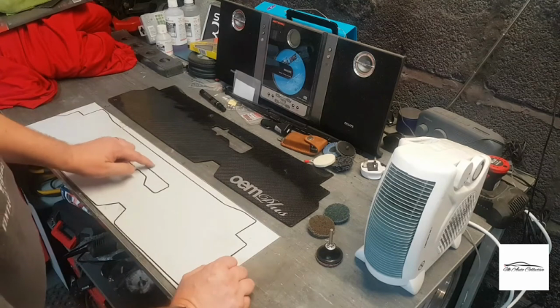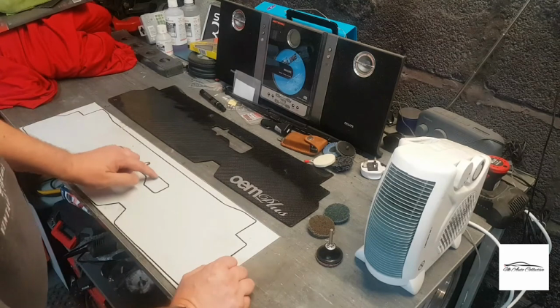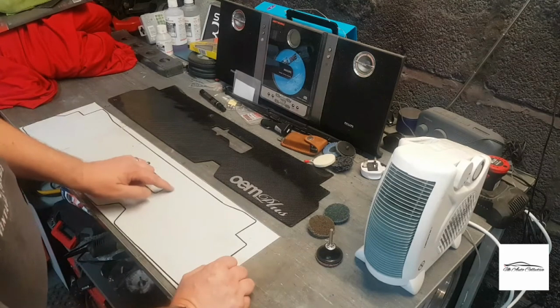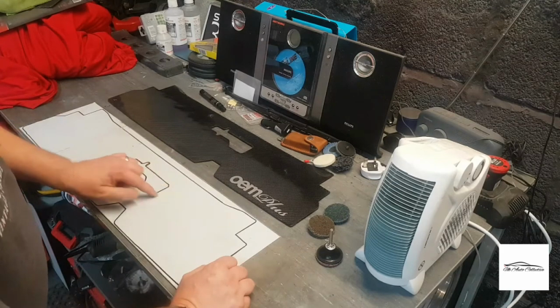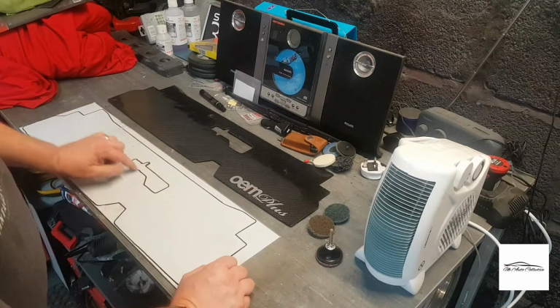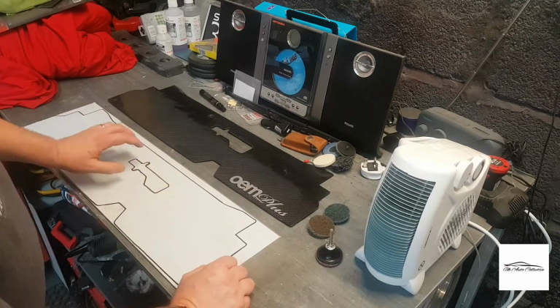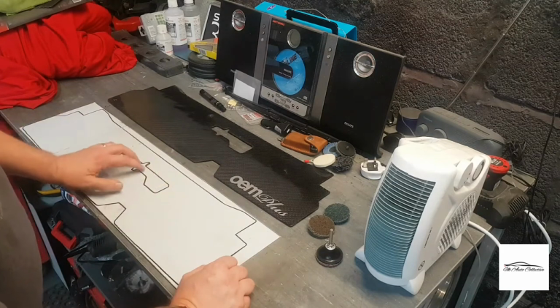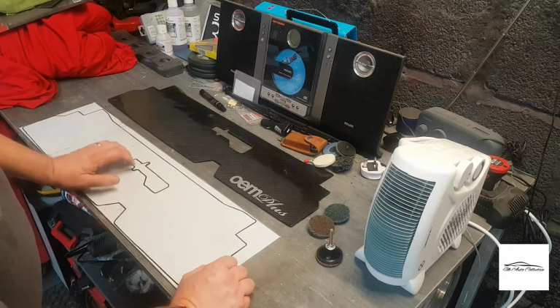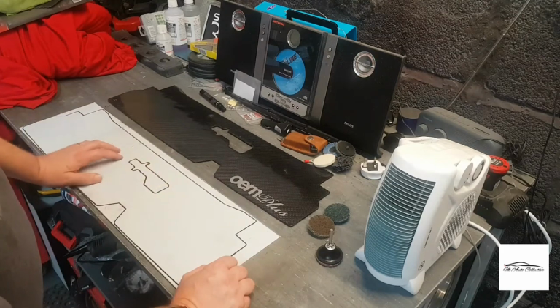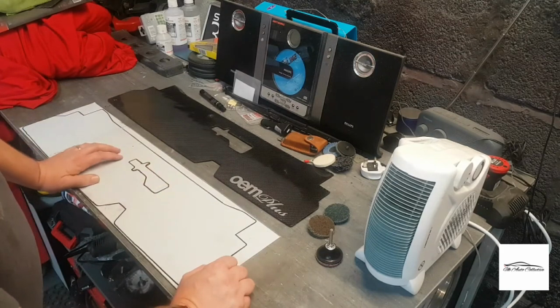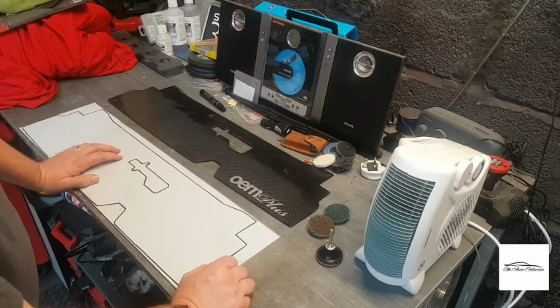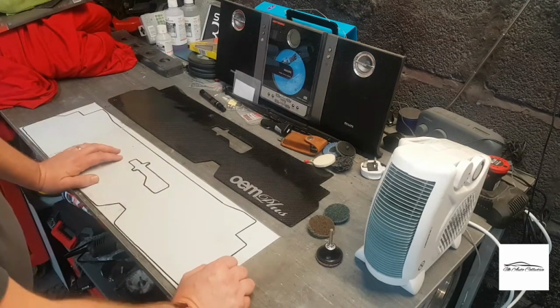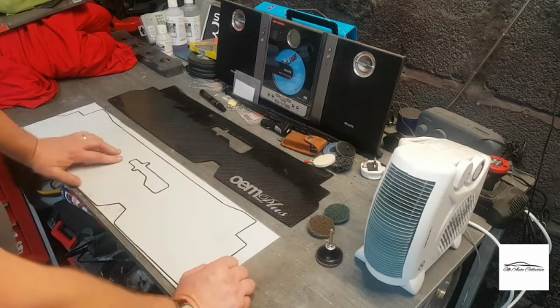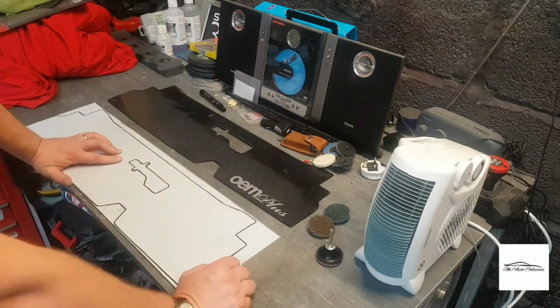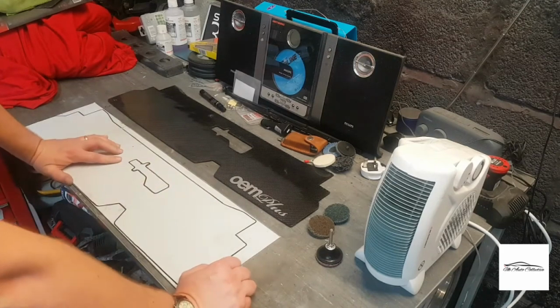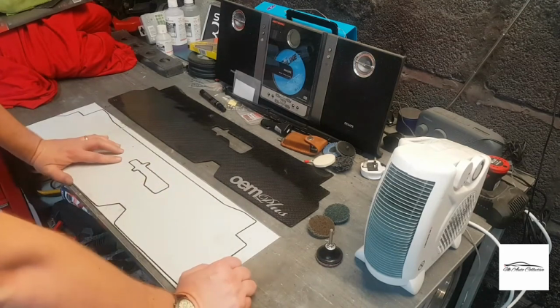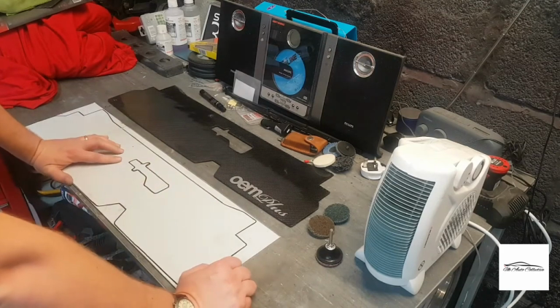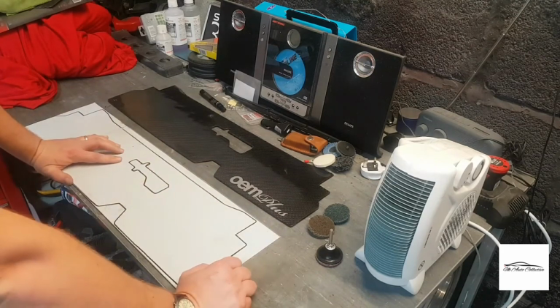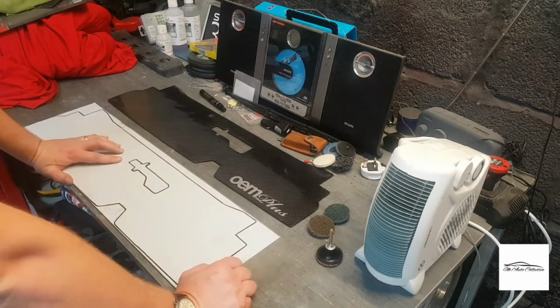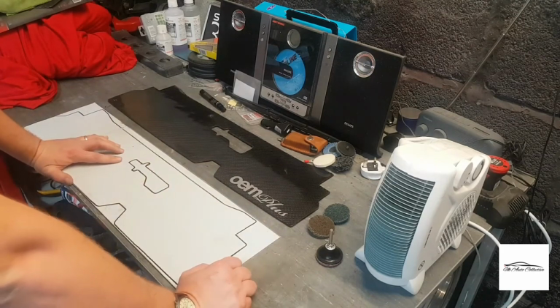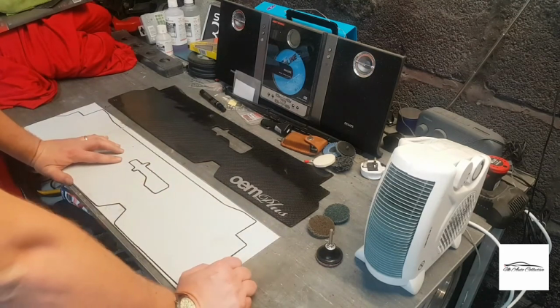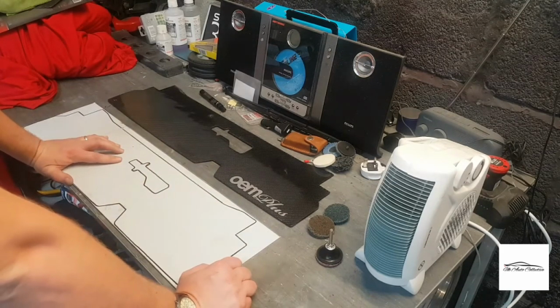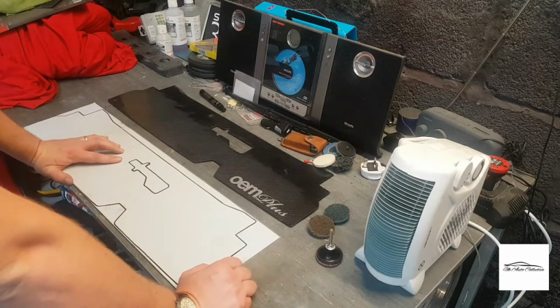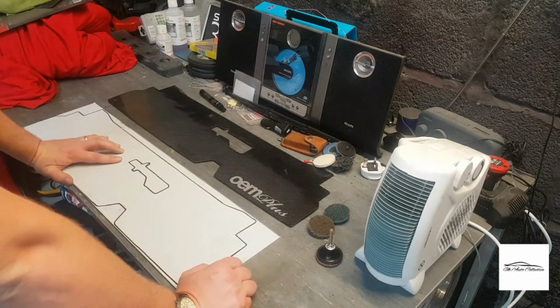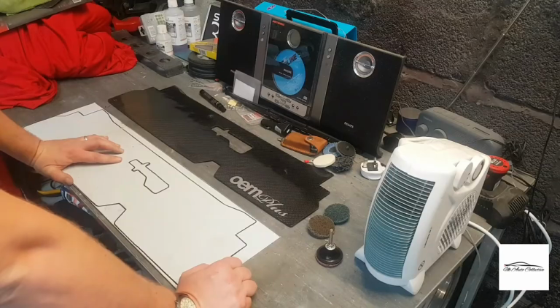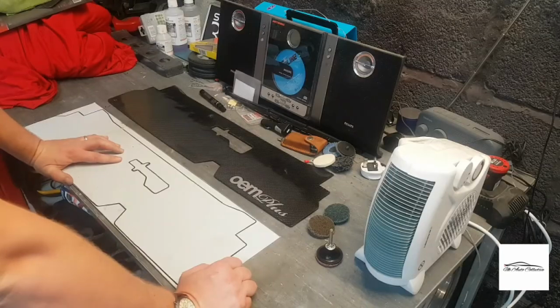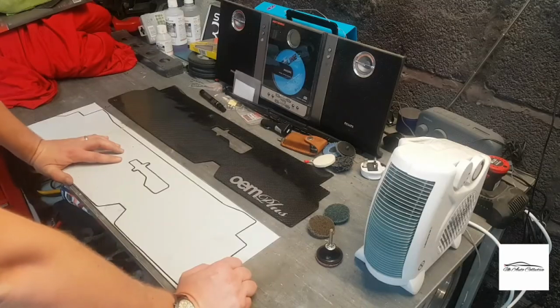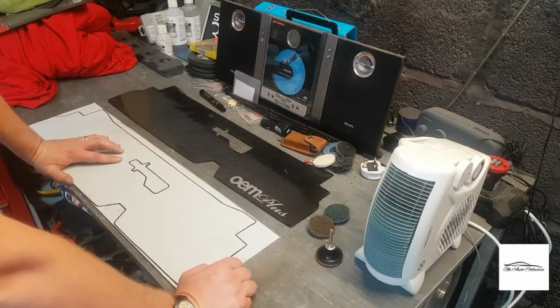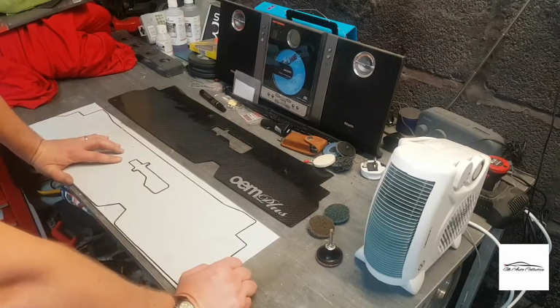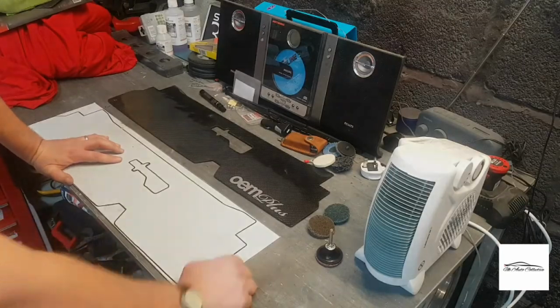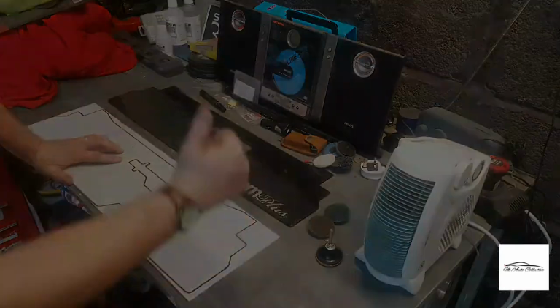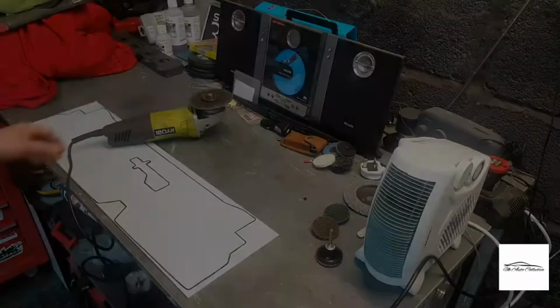I'll use my Dremel to cut out the piece for the latch. So yeah, let's get into it.